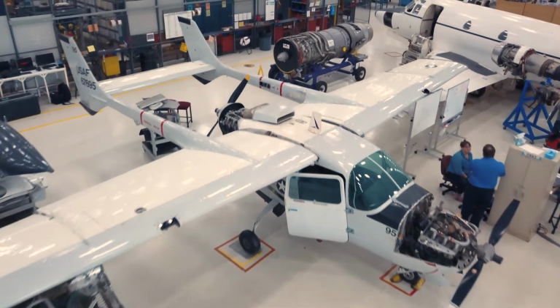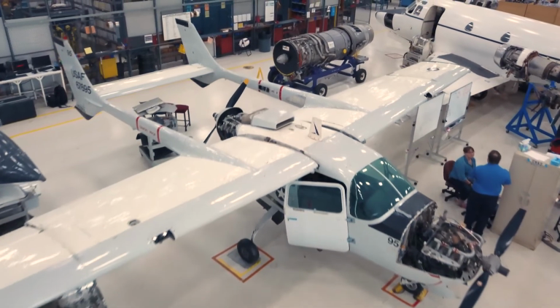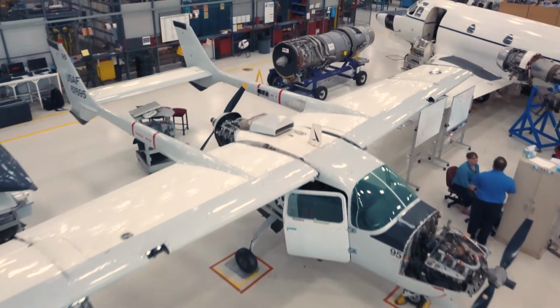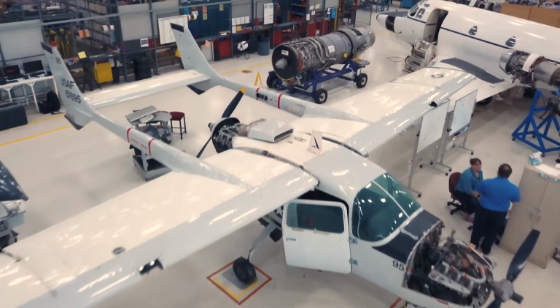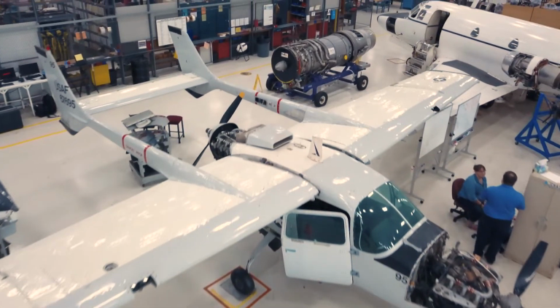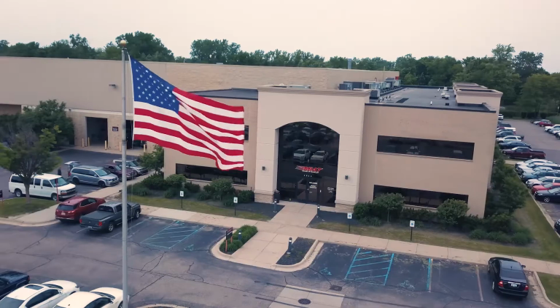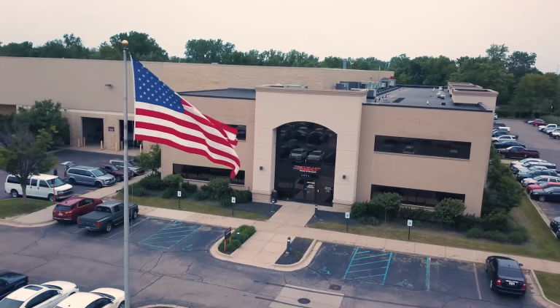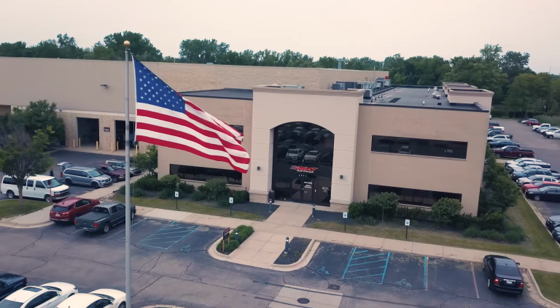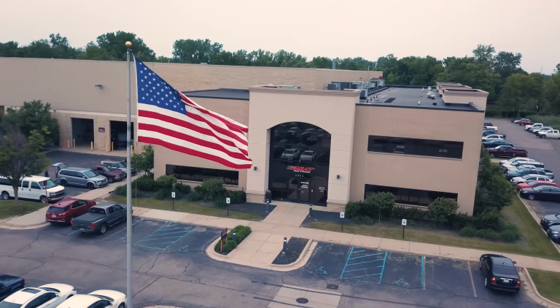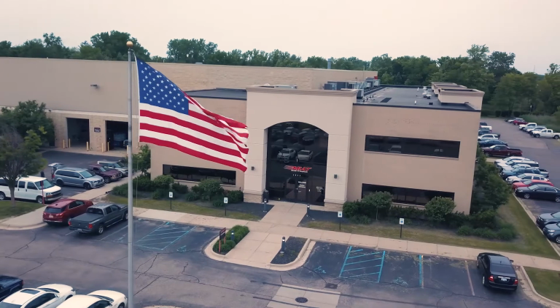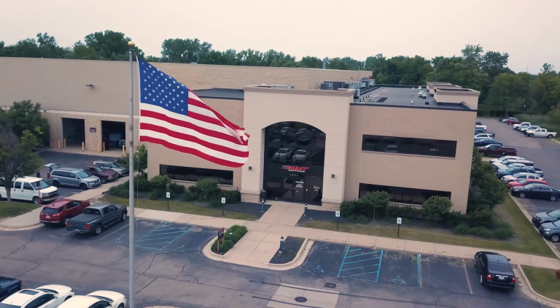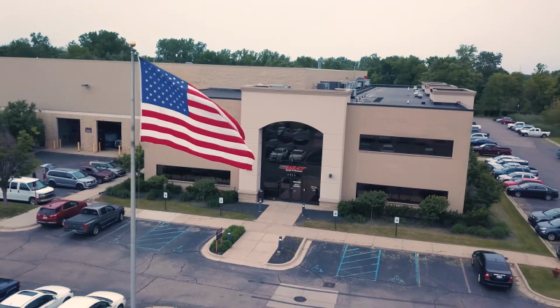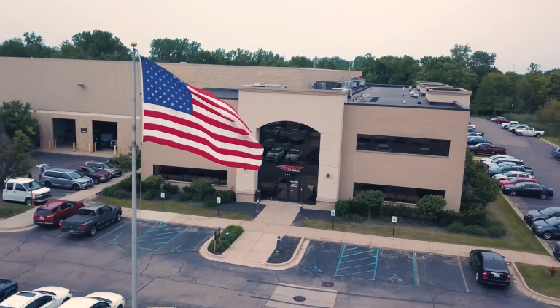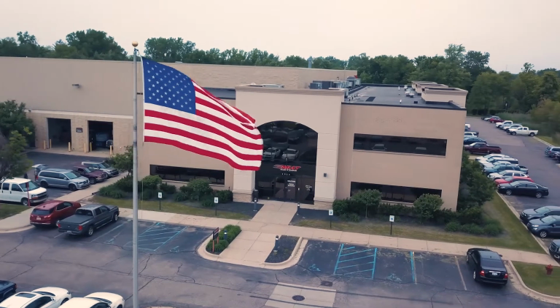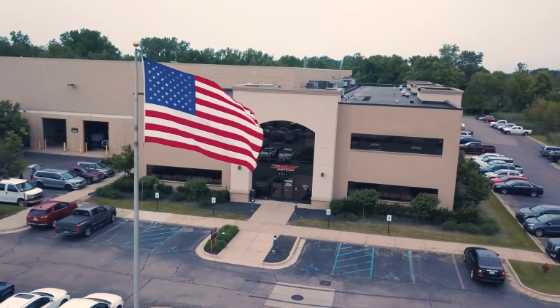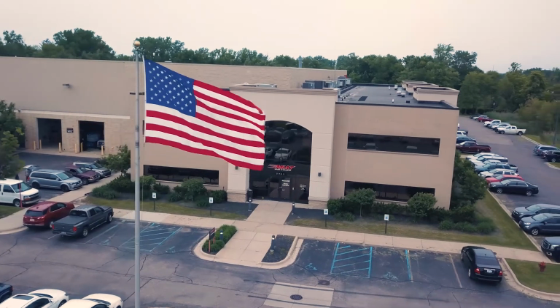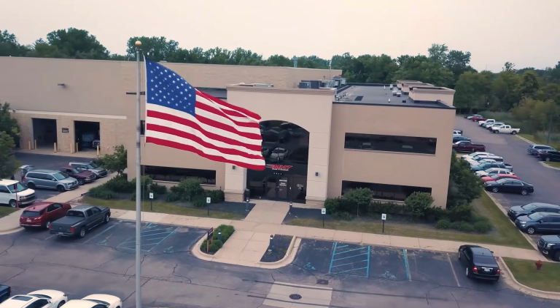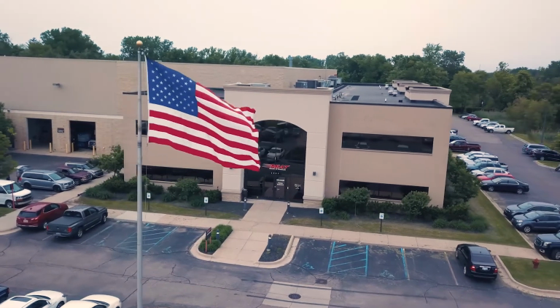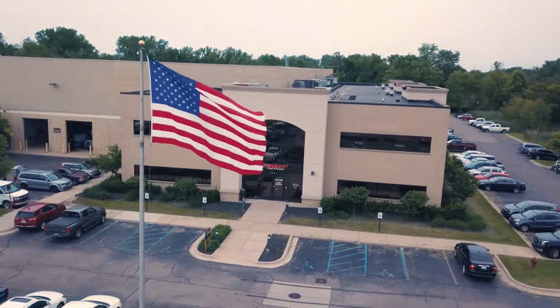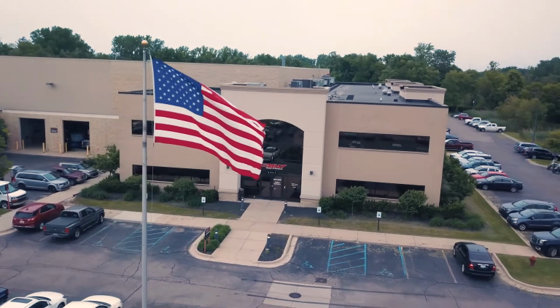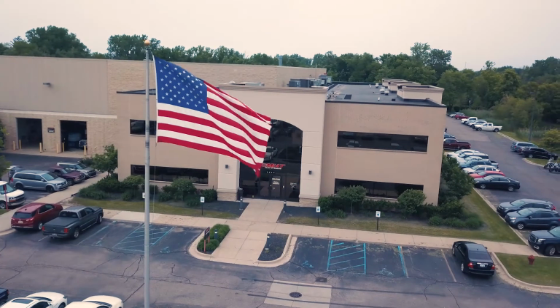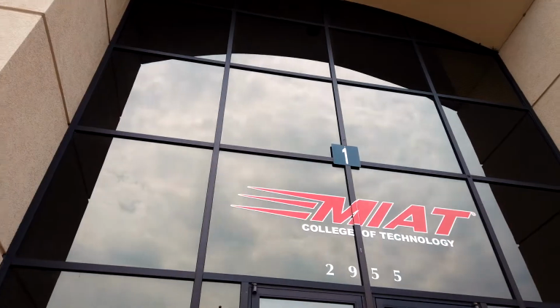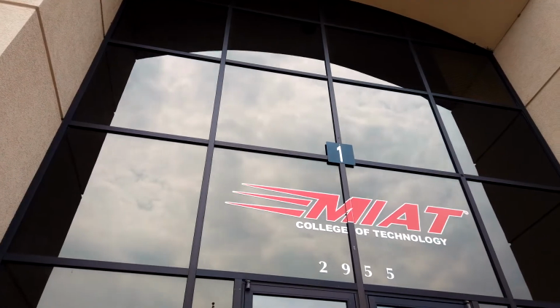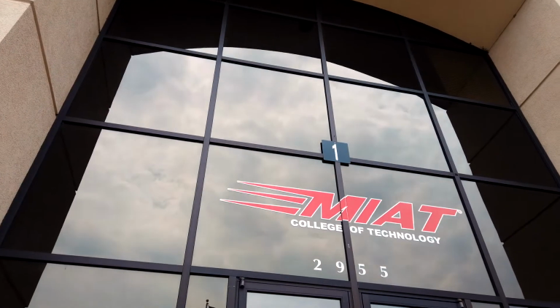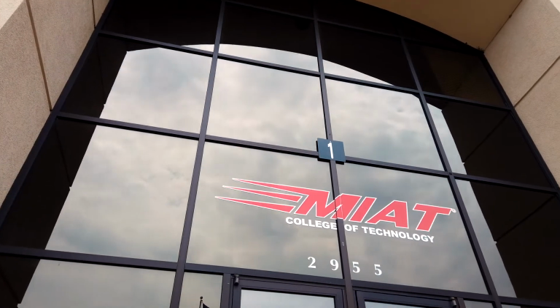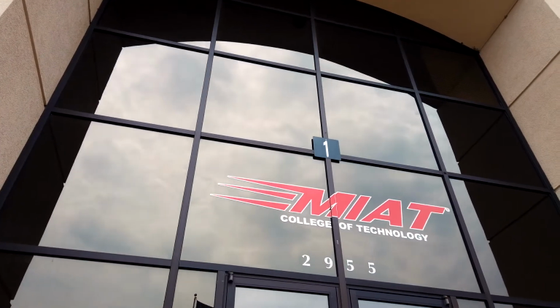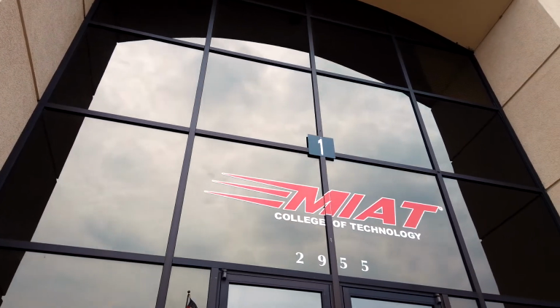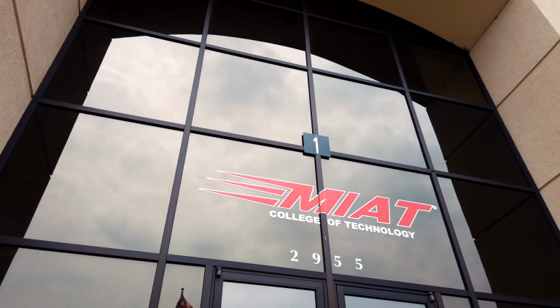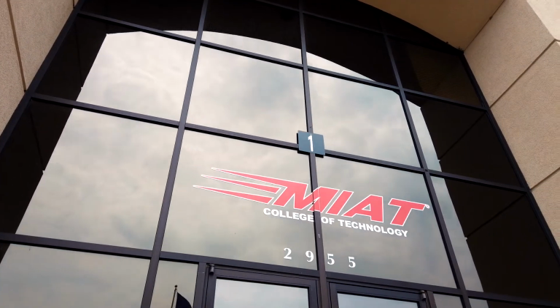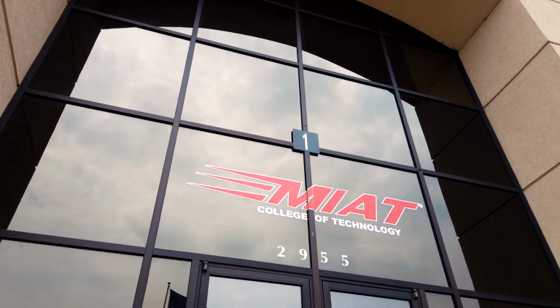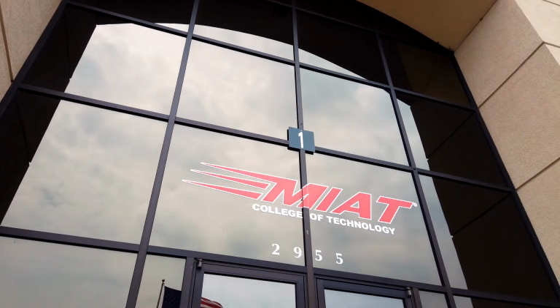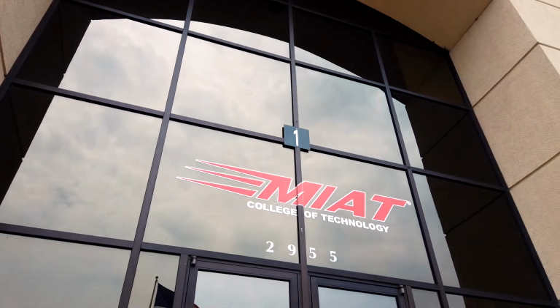We are in Canton, Michigan at MIAT, the one and only Michigan Institute of Aviation Technology.